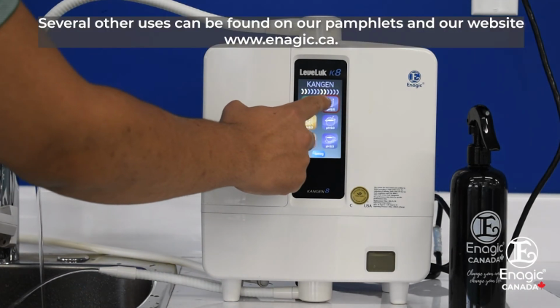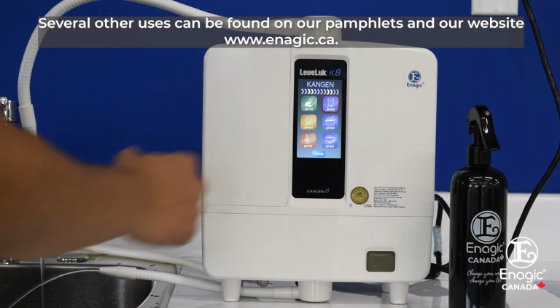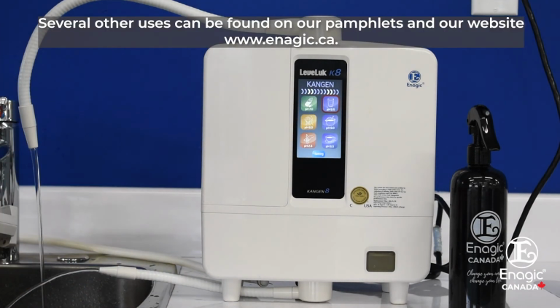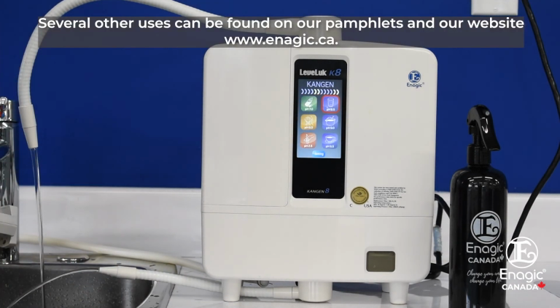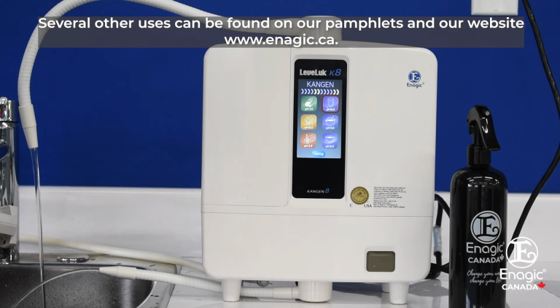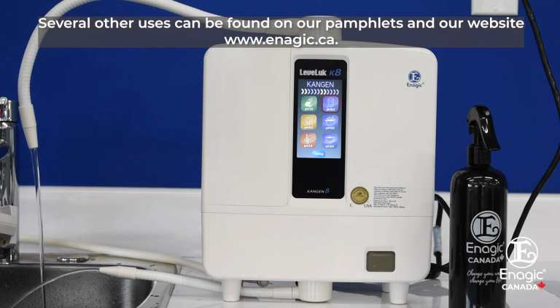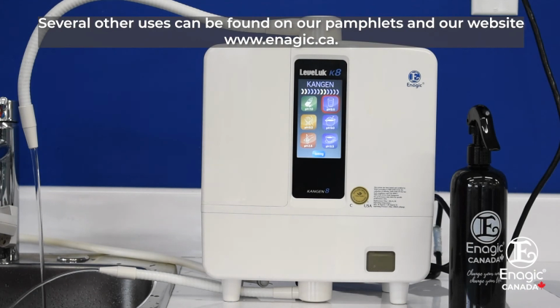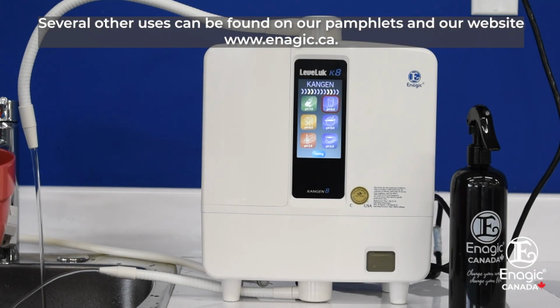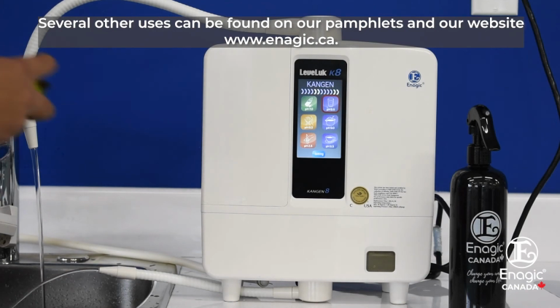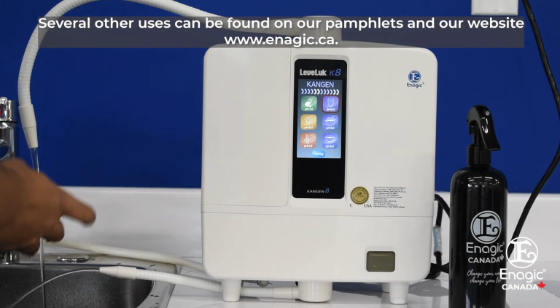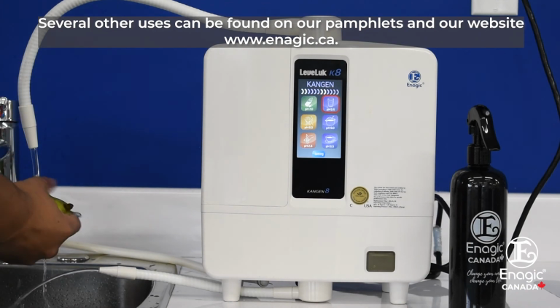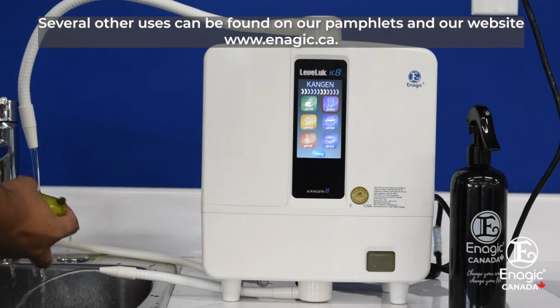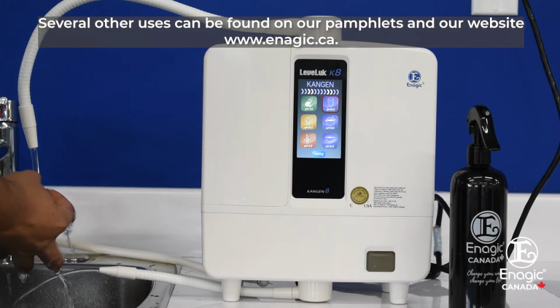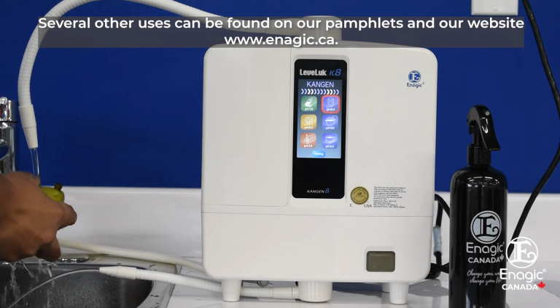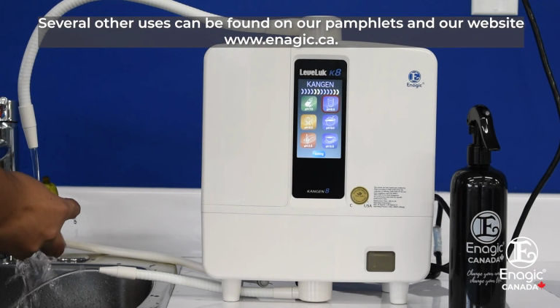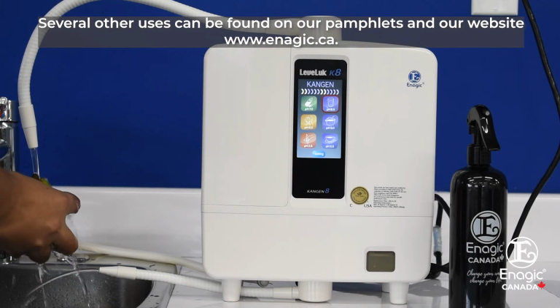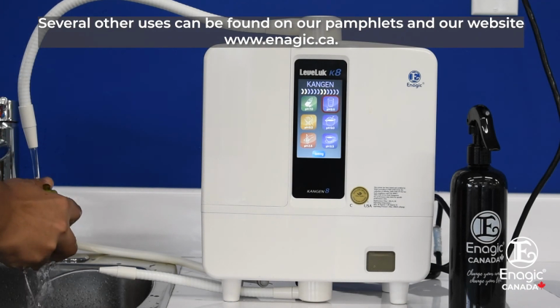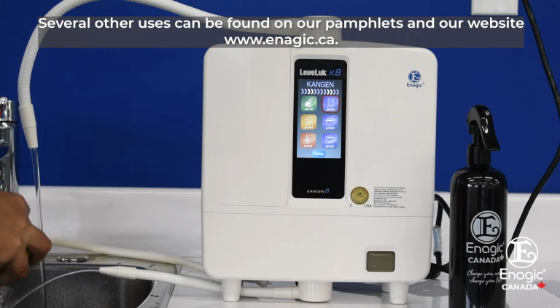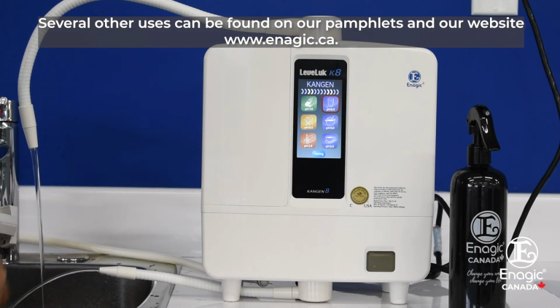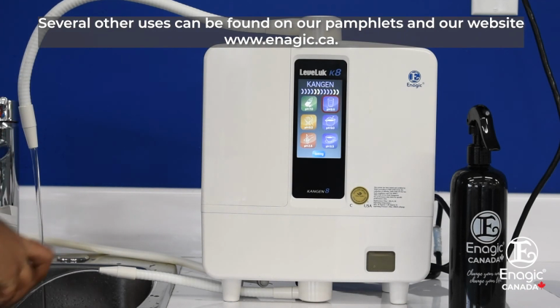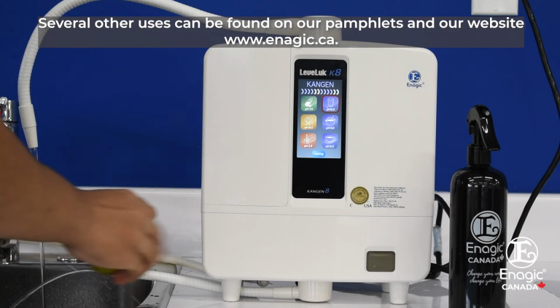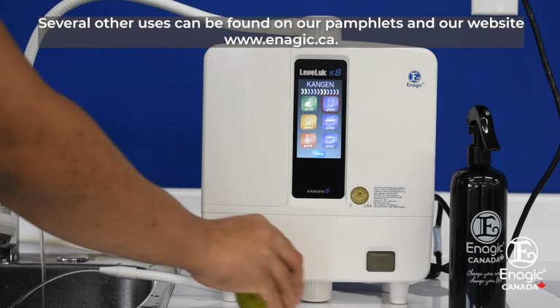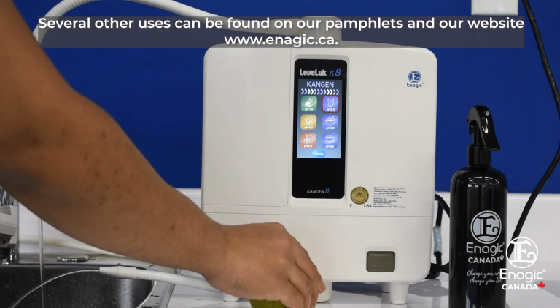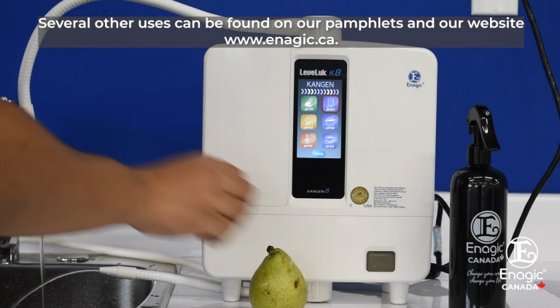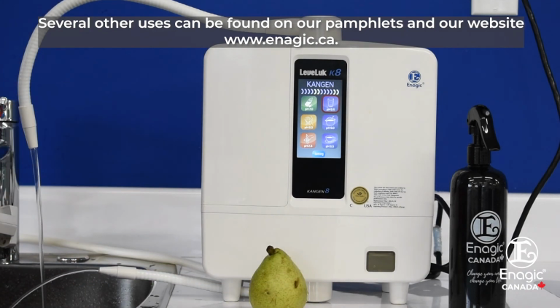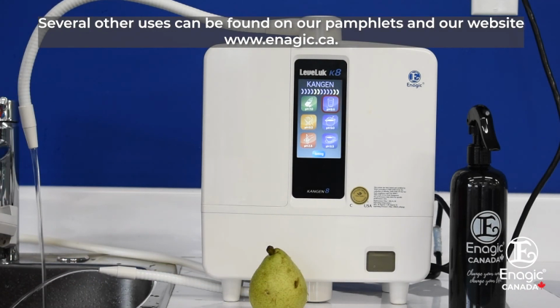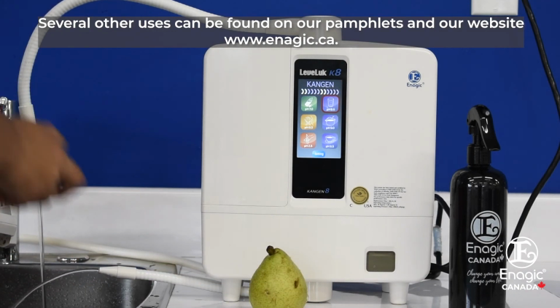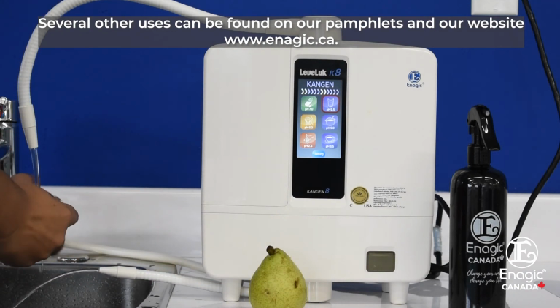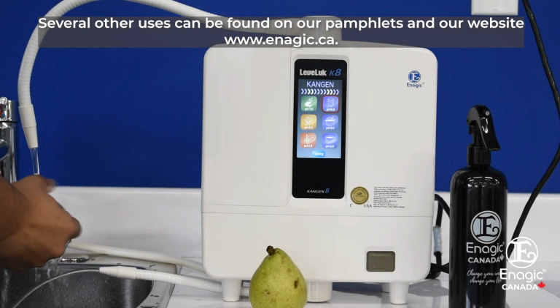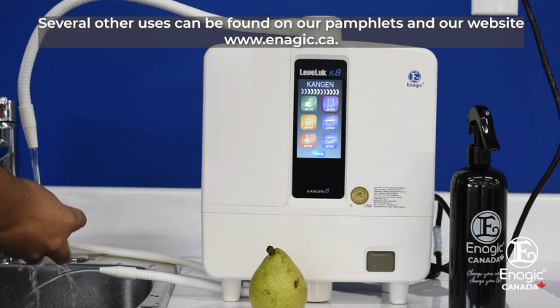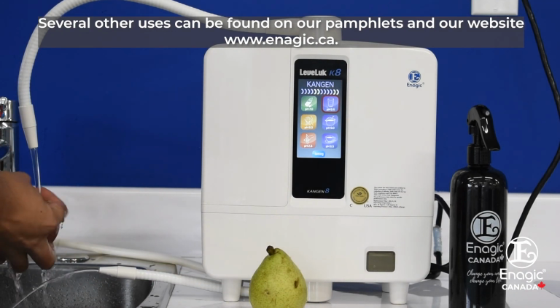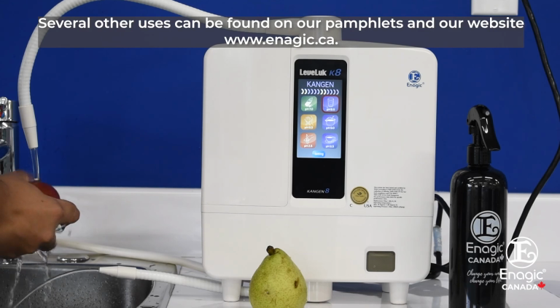Several other uses can be found on our pamphlets and on our website, Enagic.ca.